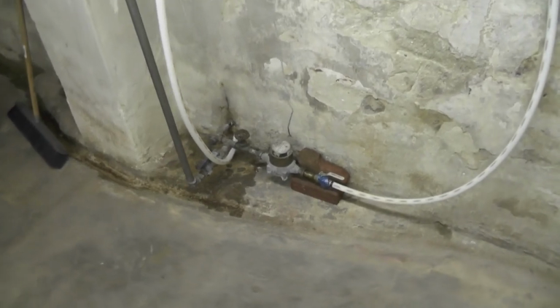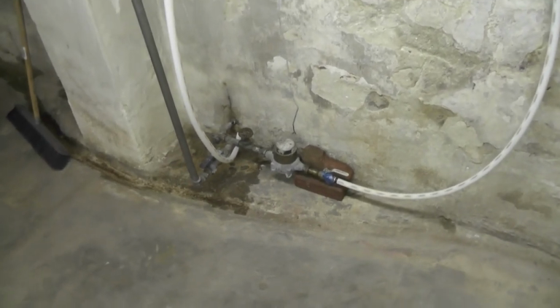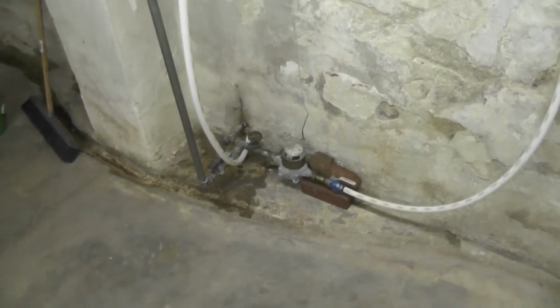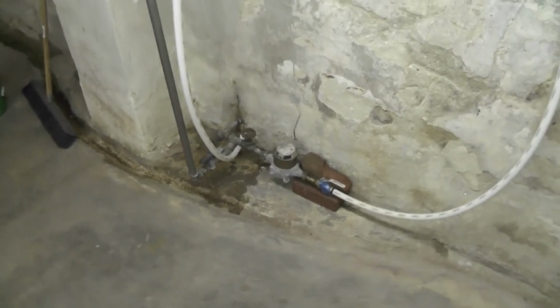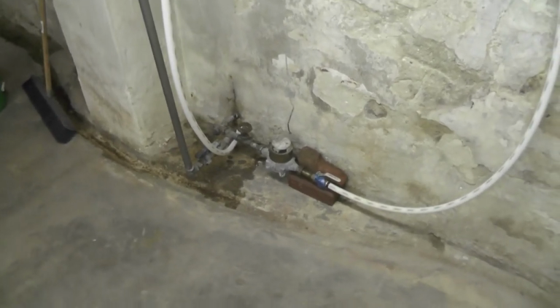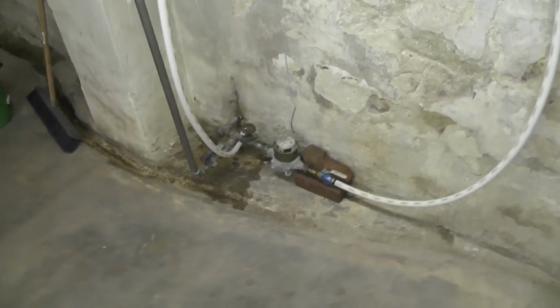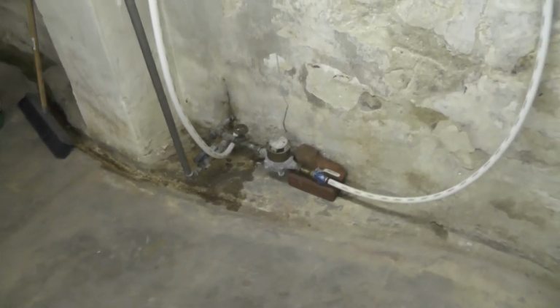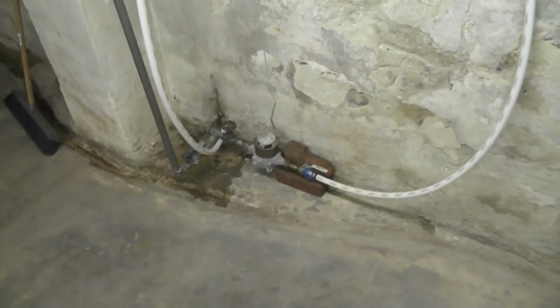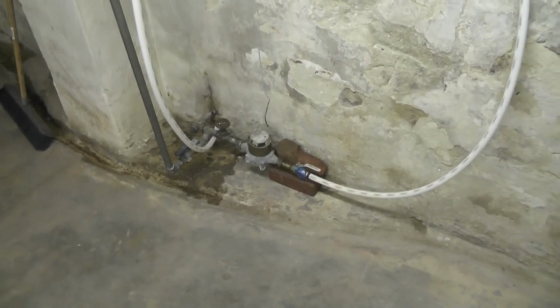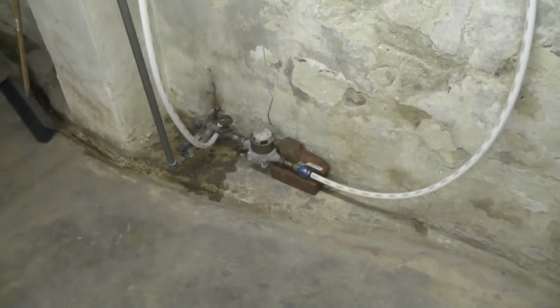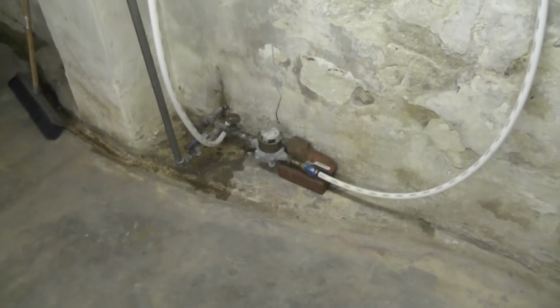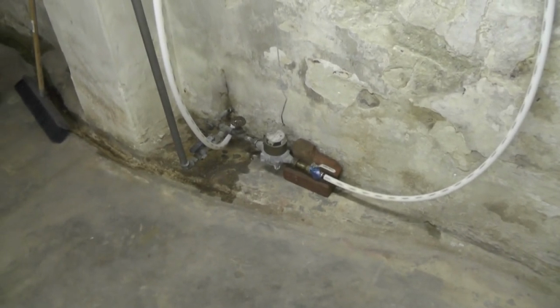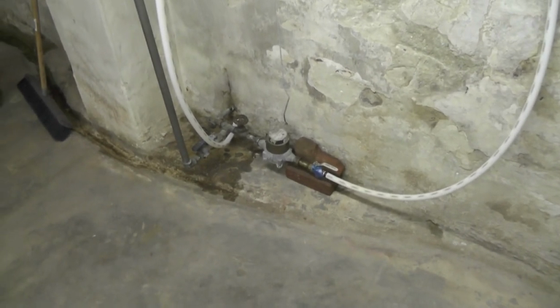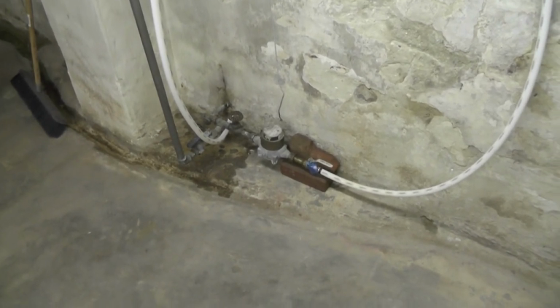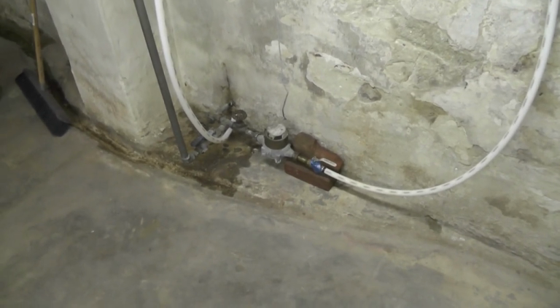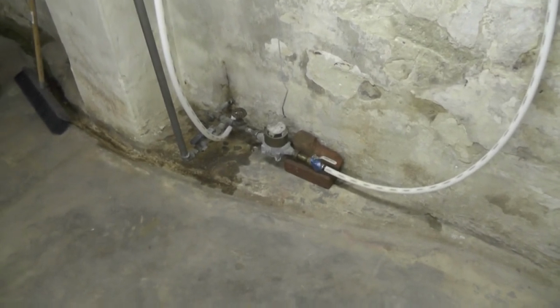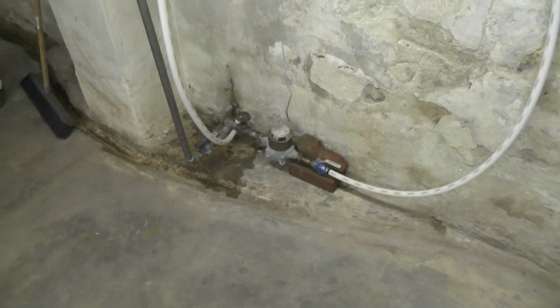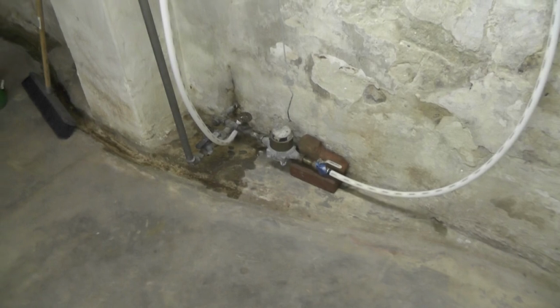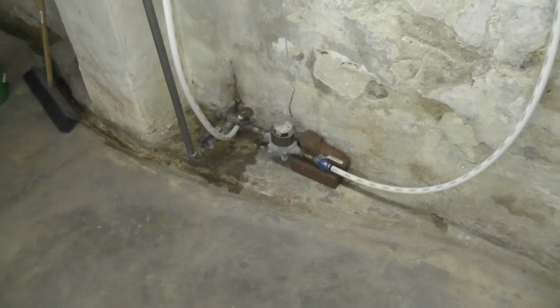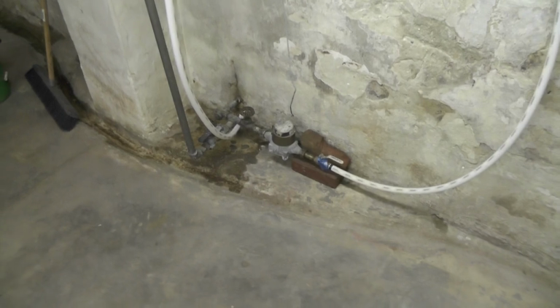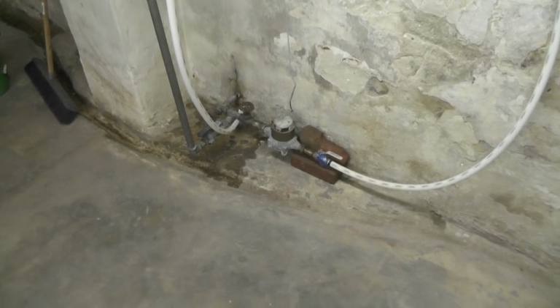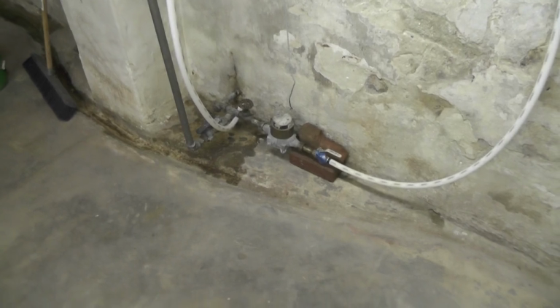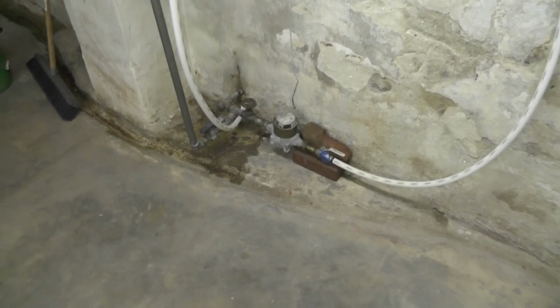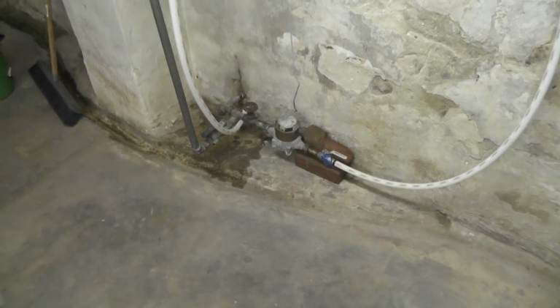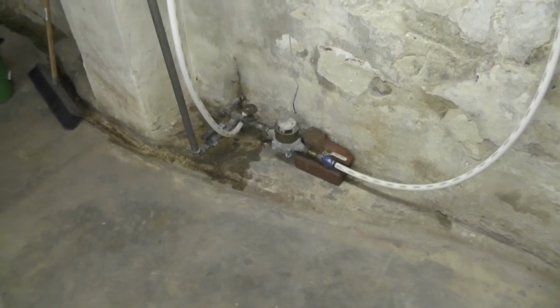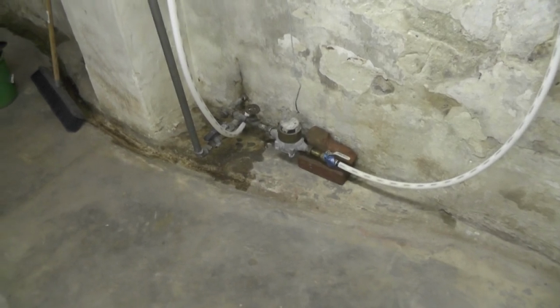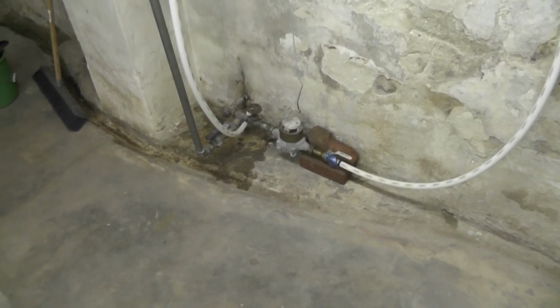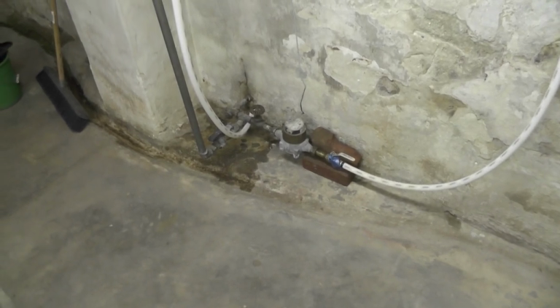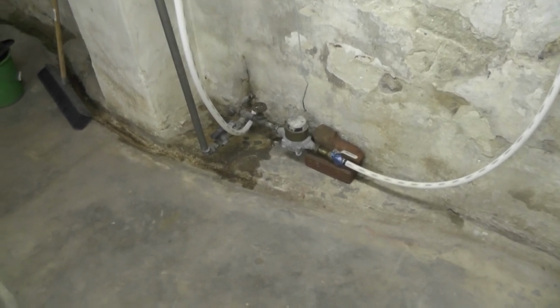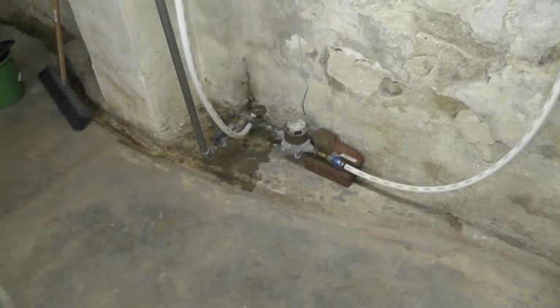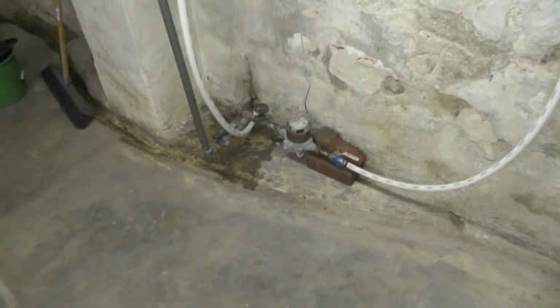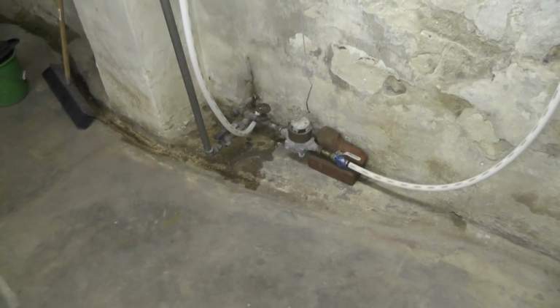Hi everybody. I wanted to make a little video about the water system that I'm putting in my house.